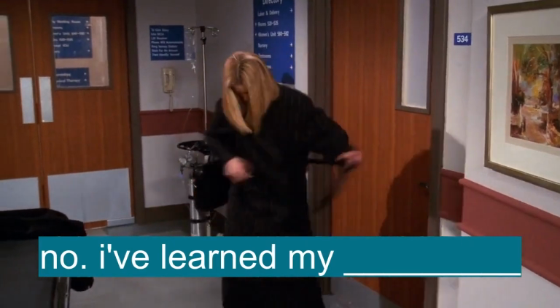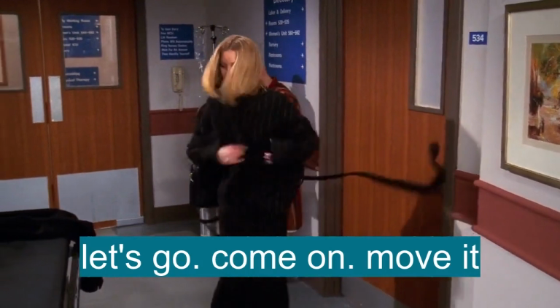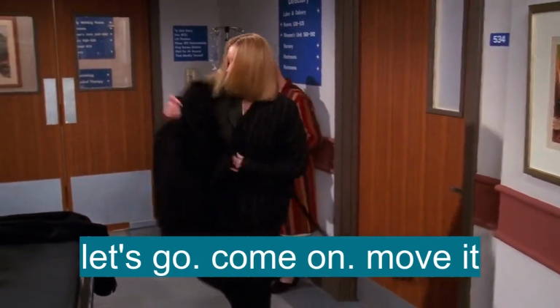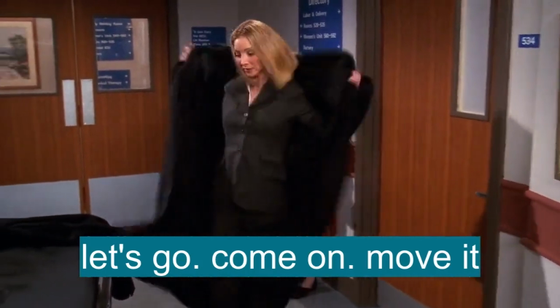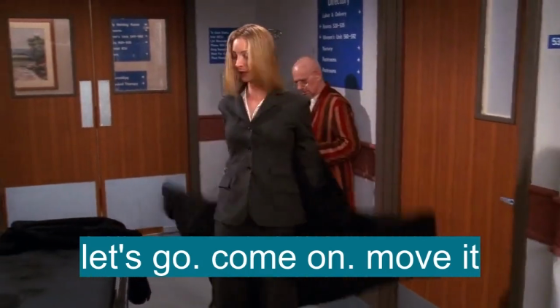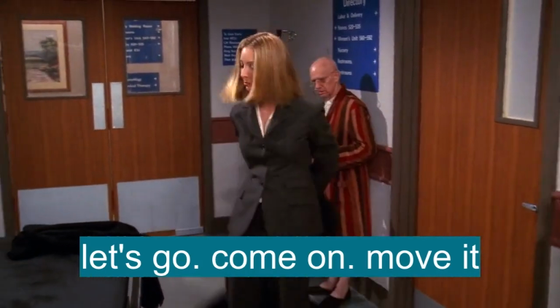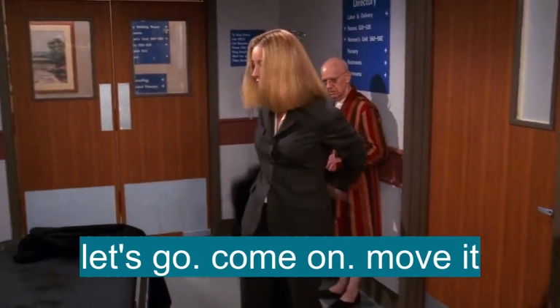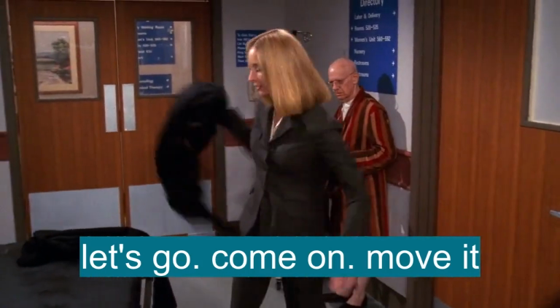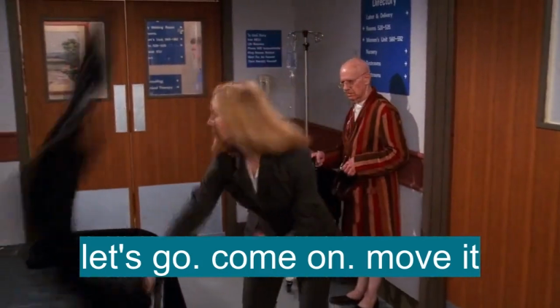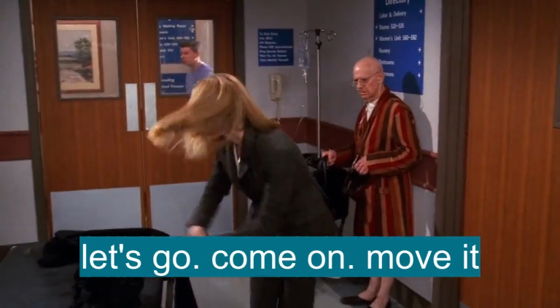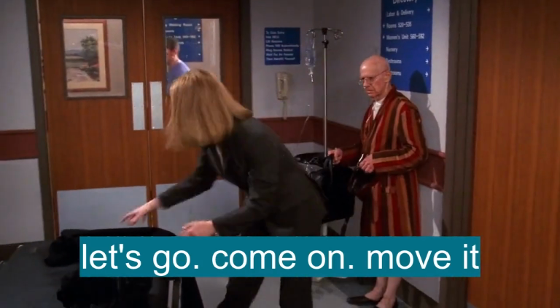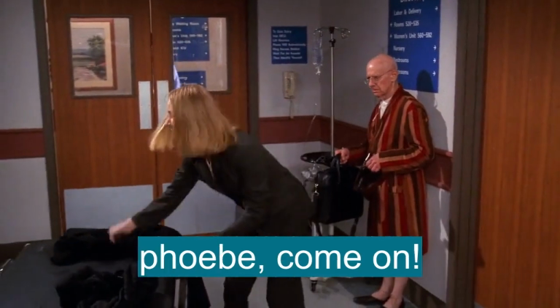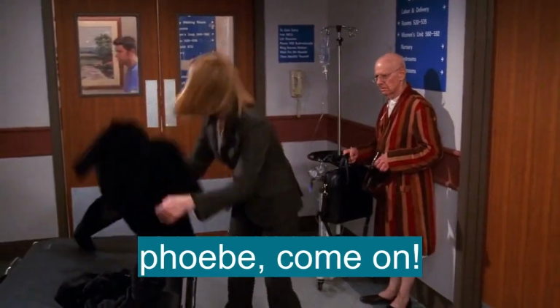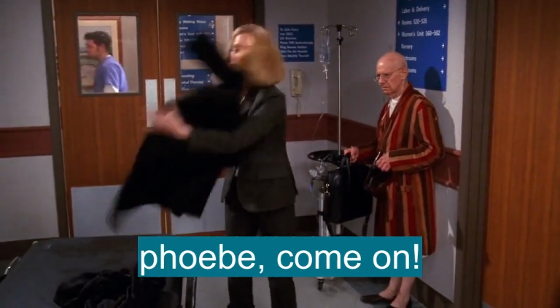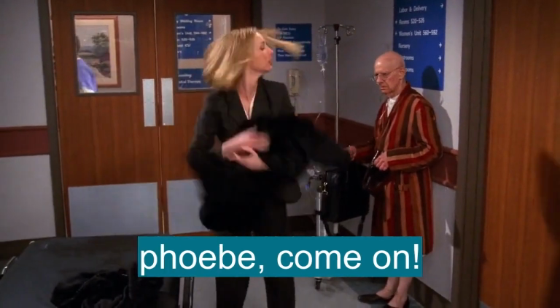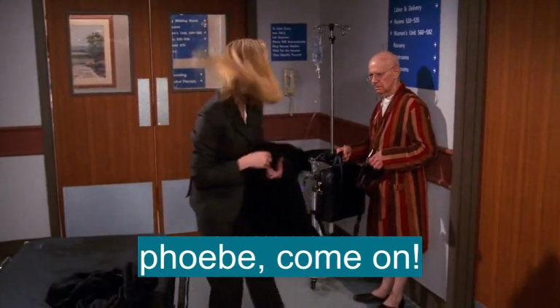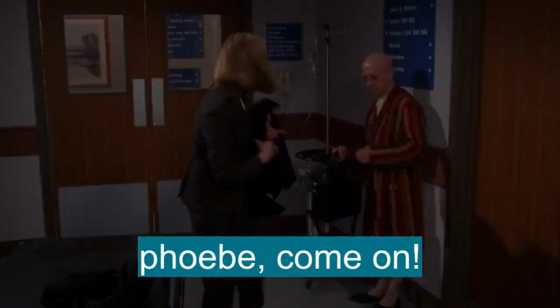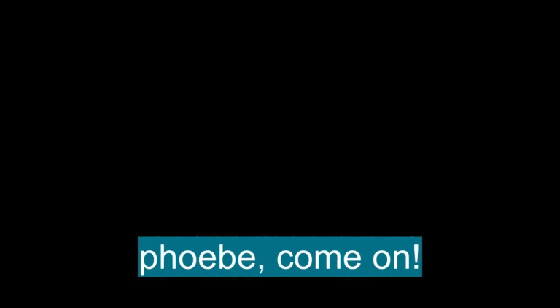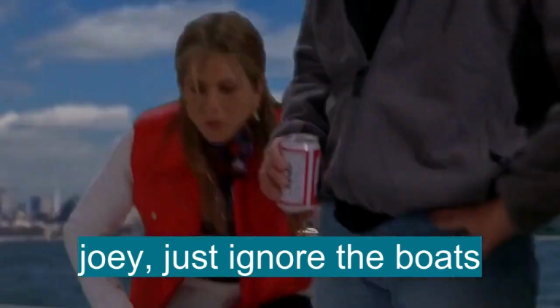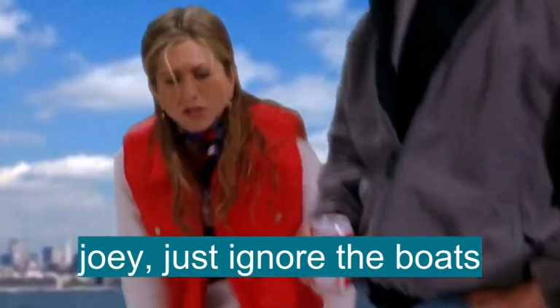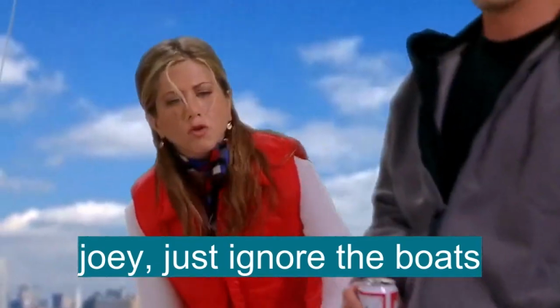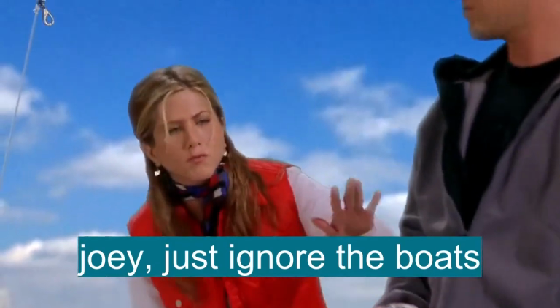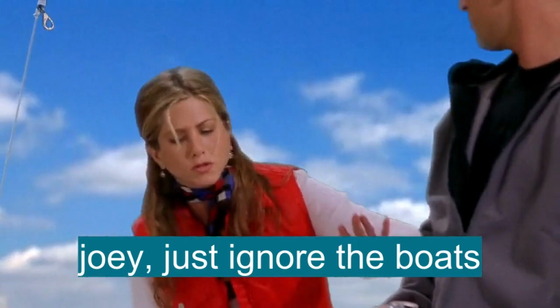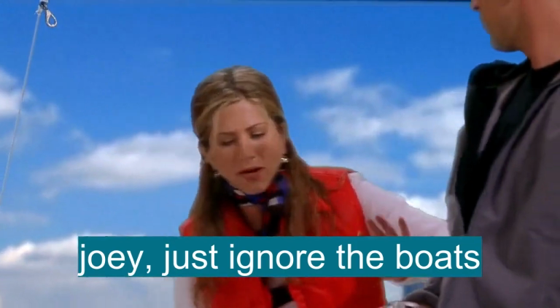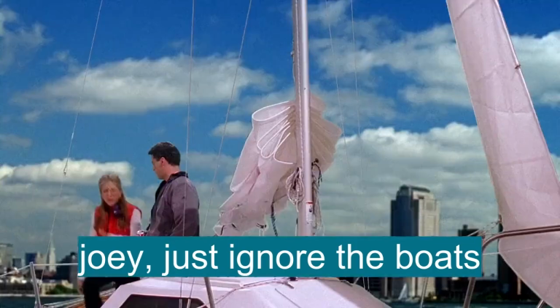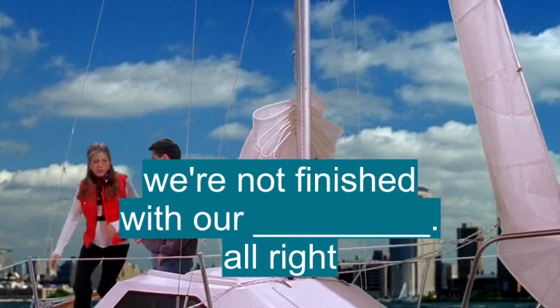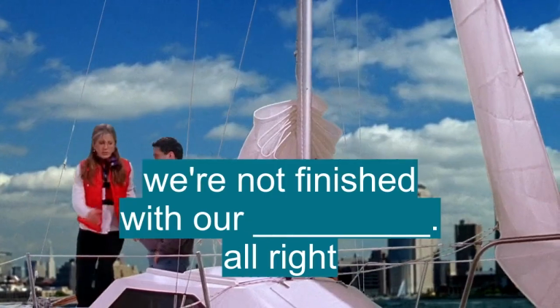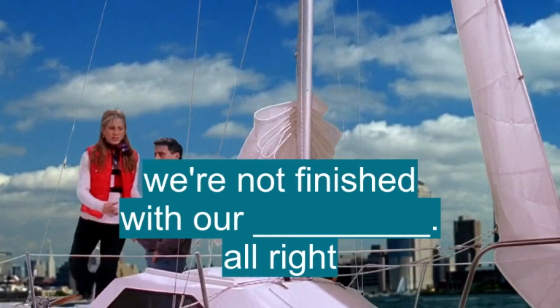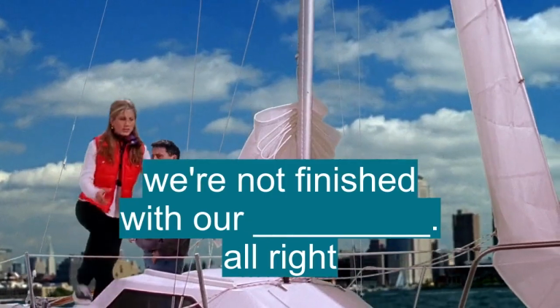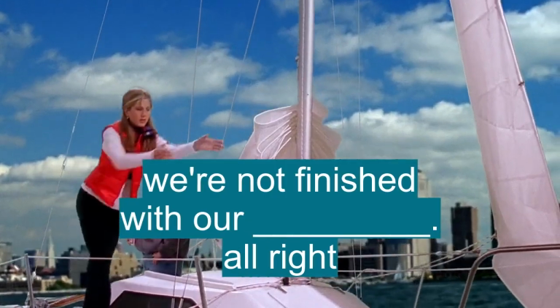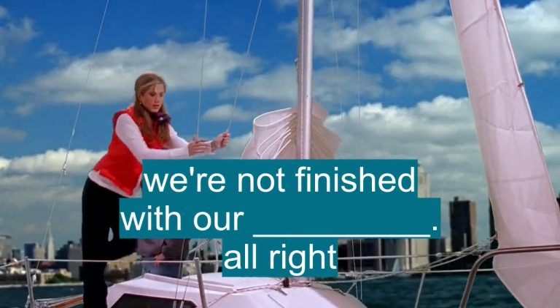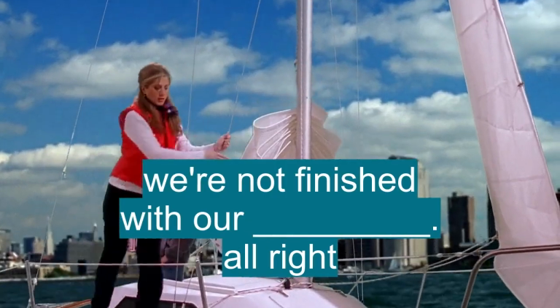Let's go. Come on, move it. Phee, come on. Joey, just ignore the boats, all right? We're not finished with our lesson yet.